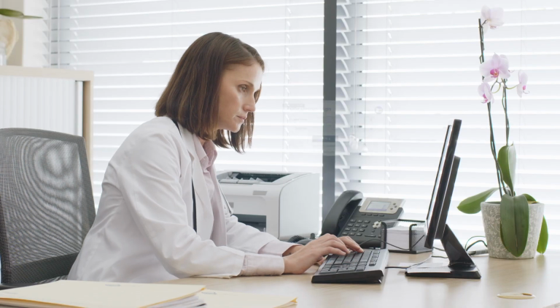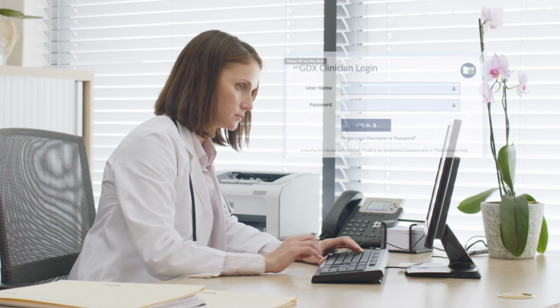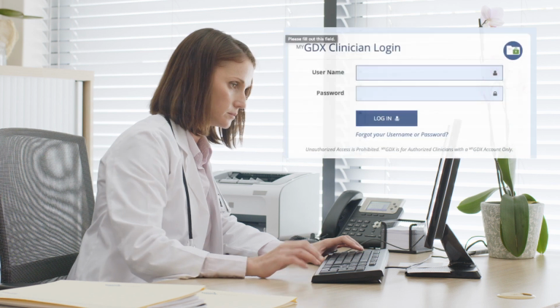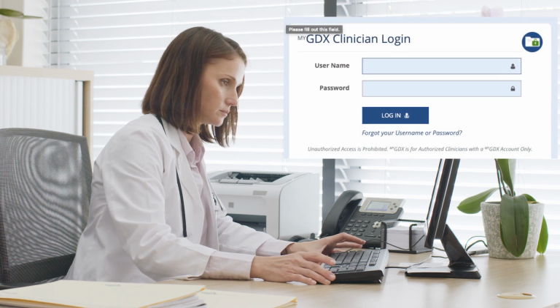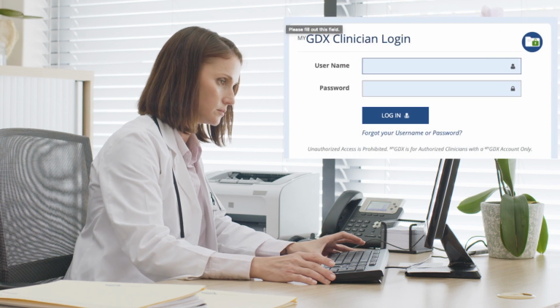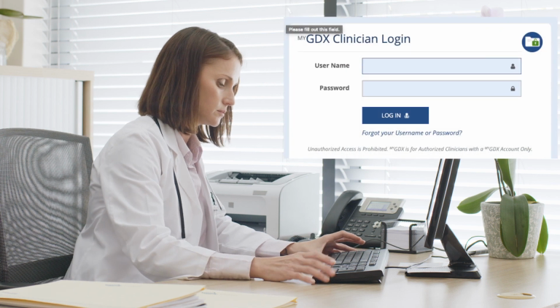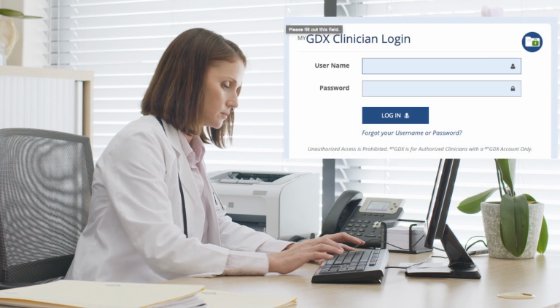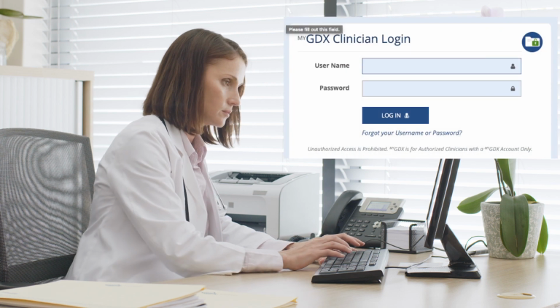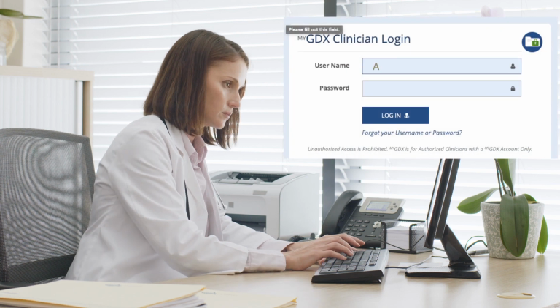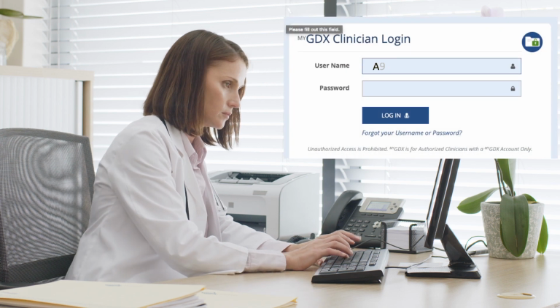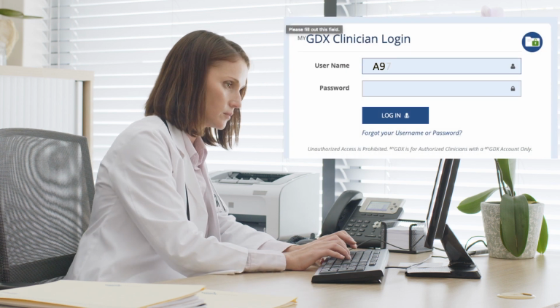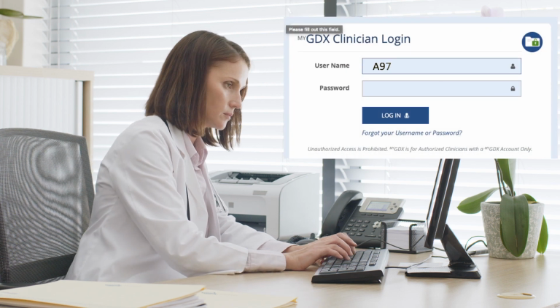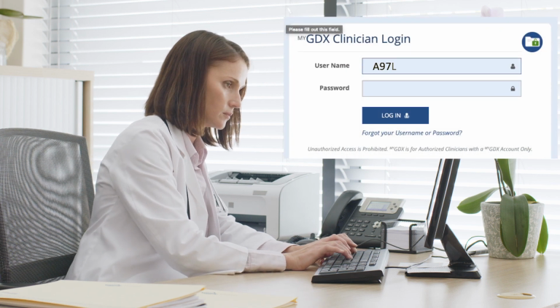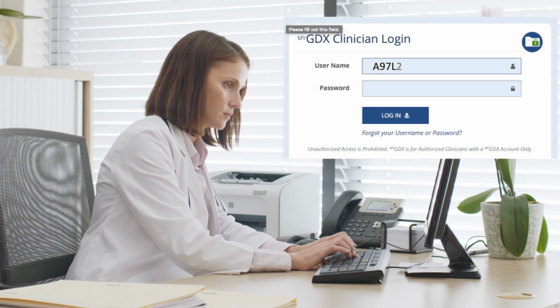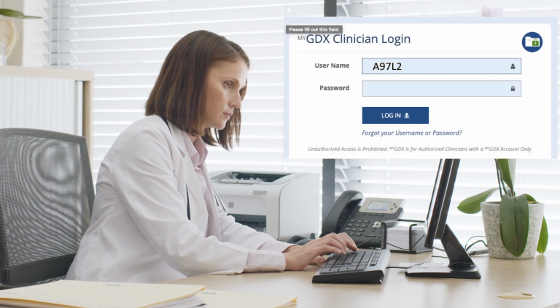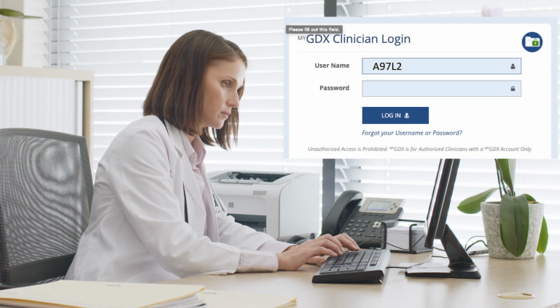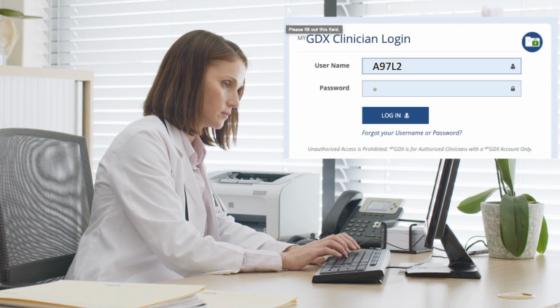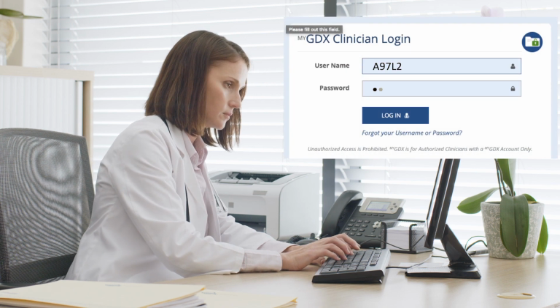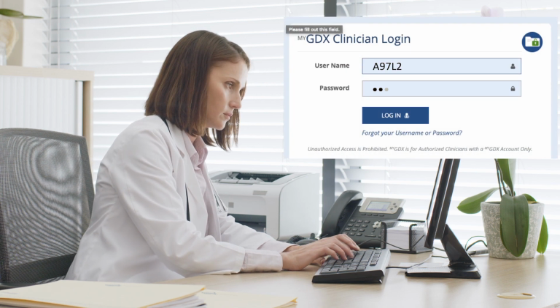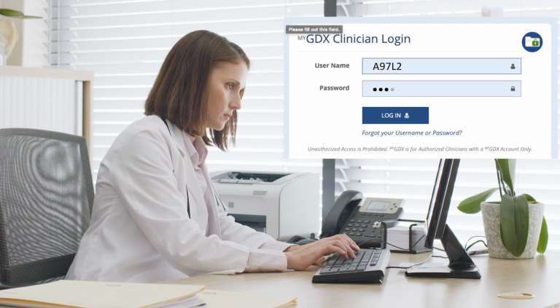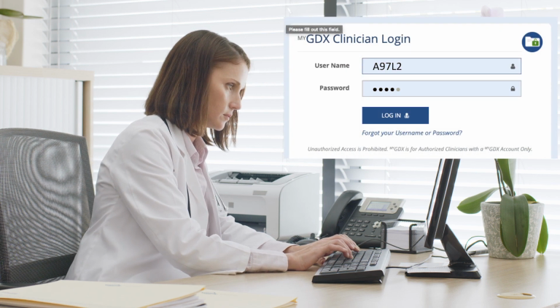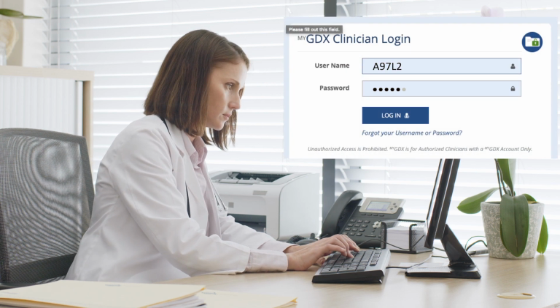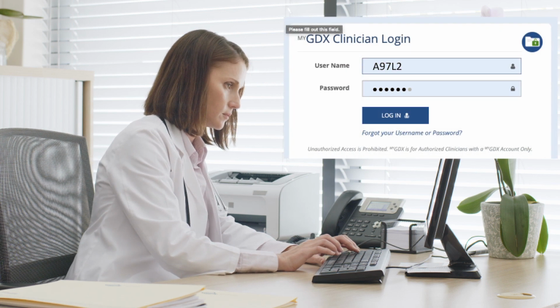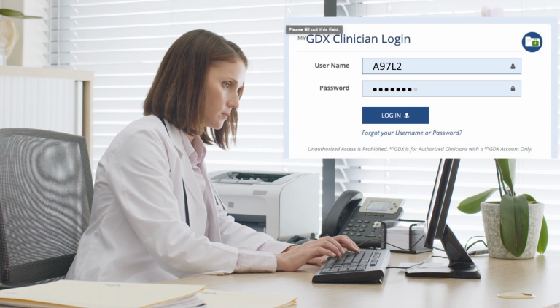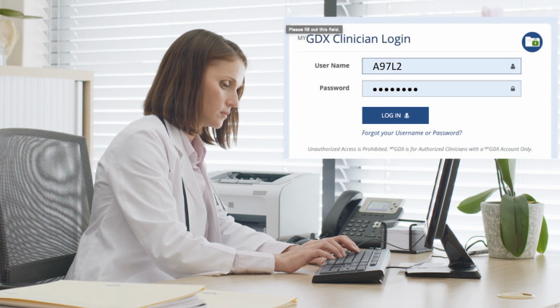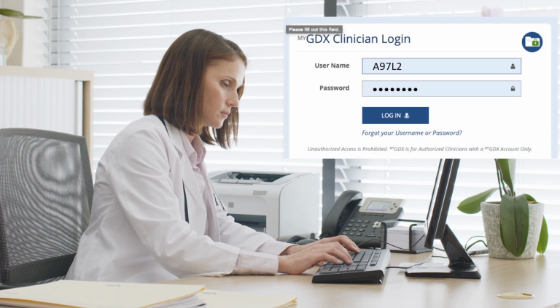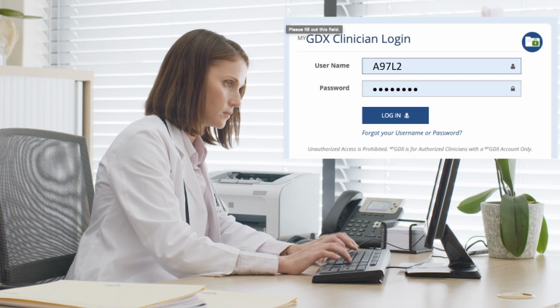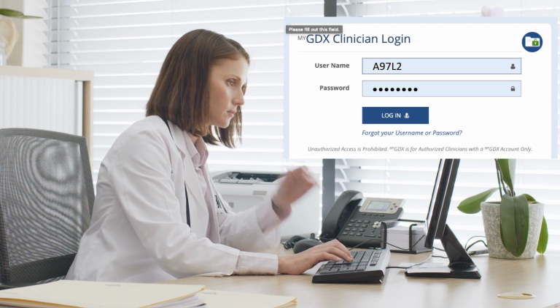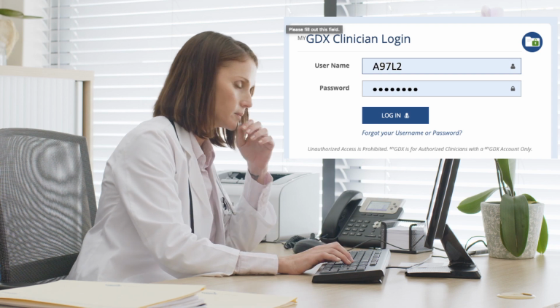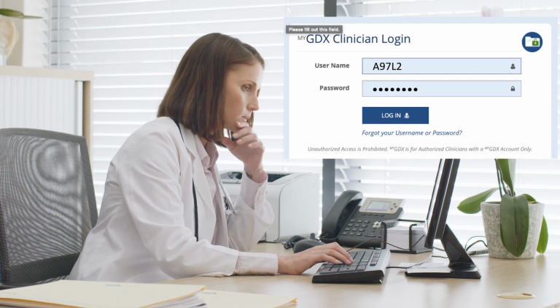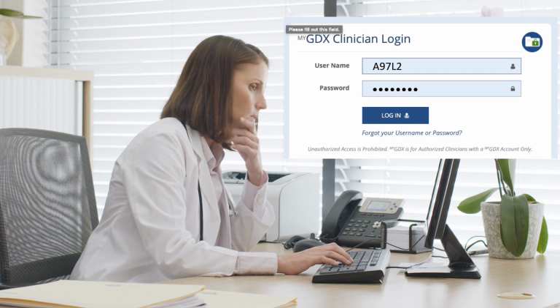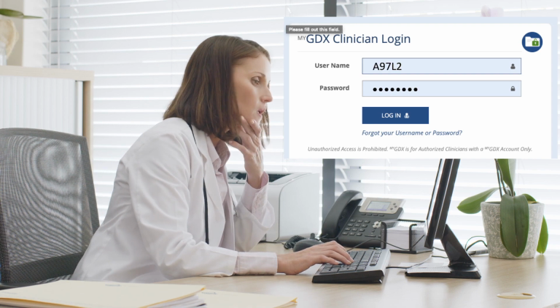Login to your MyGDX account and dropship the Metabolomics Plus direct to your patients for easy, at-home collection.